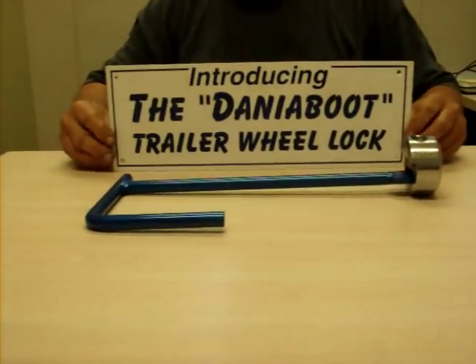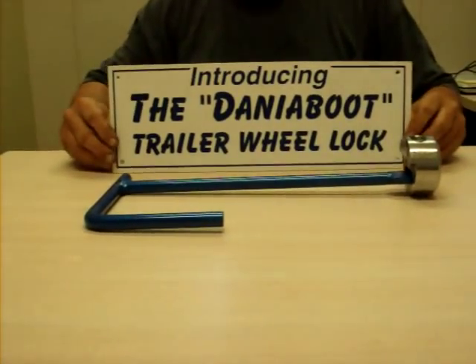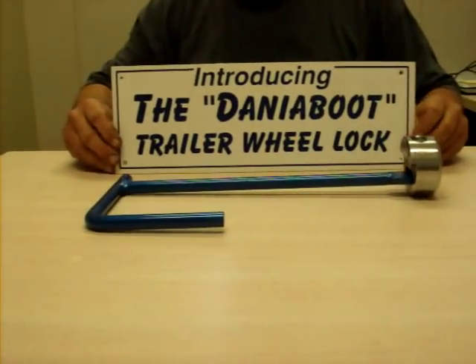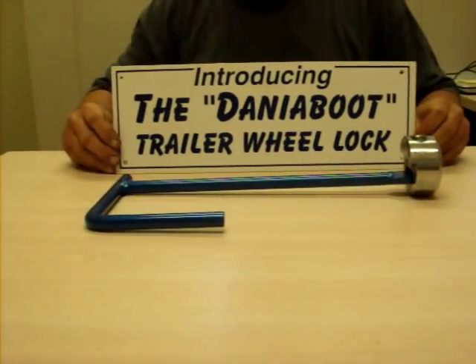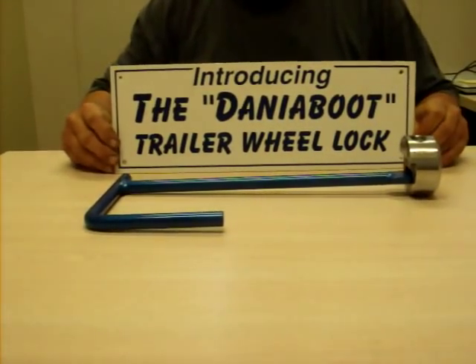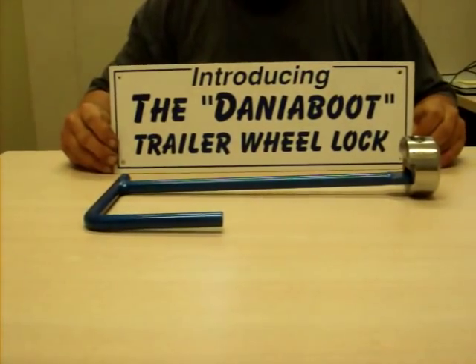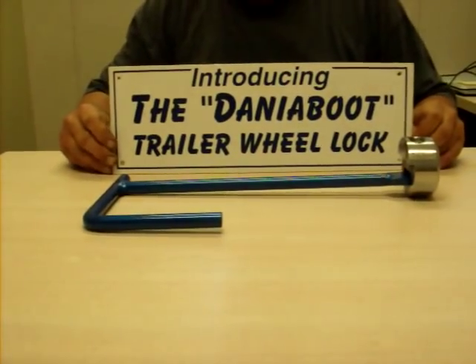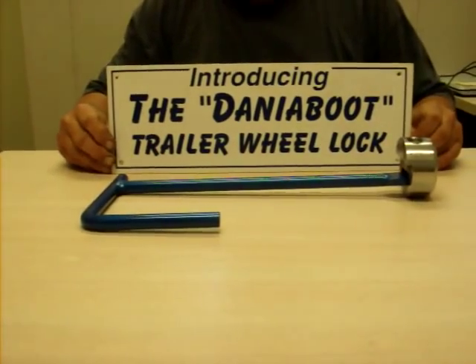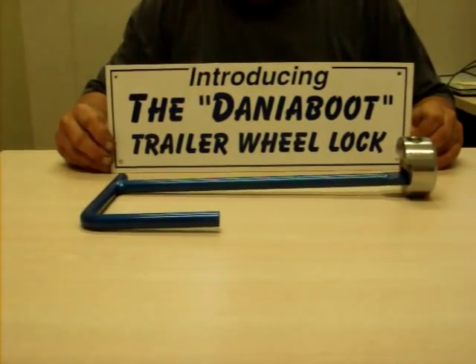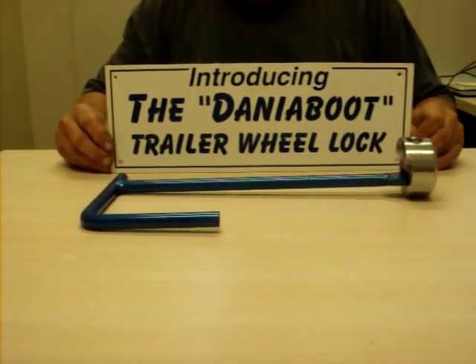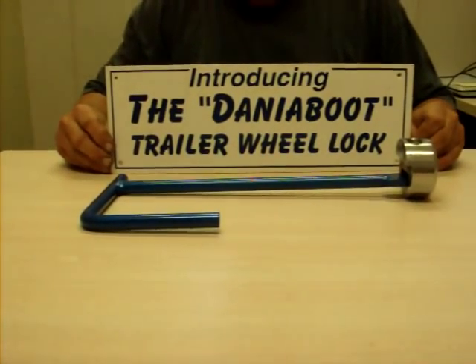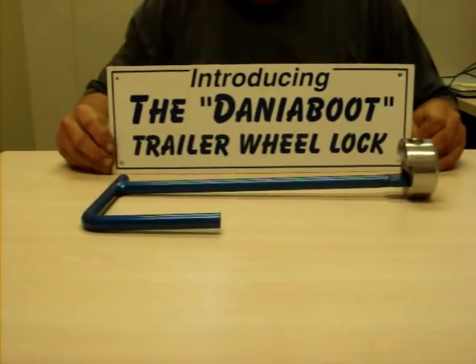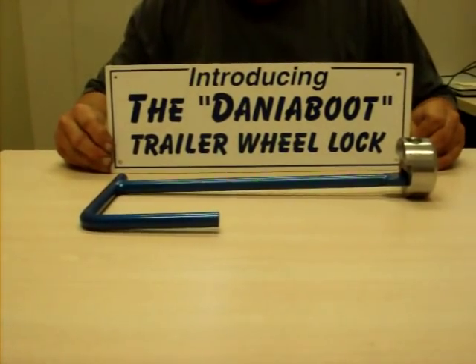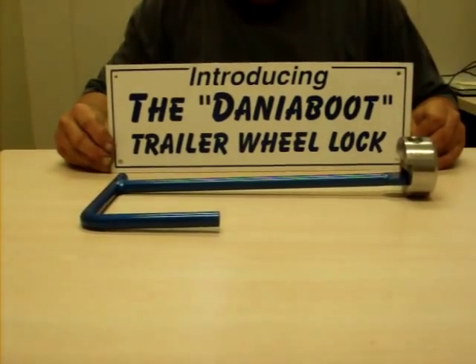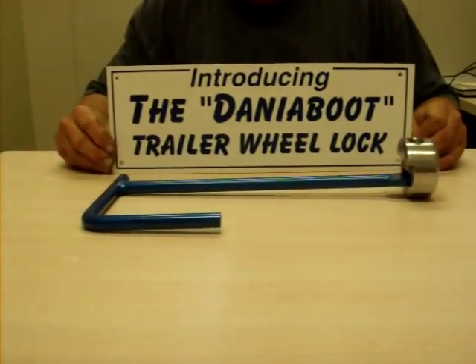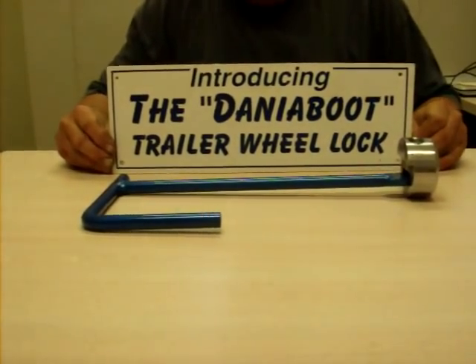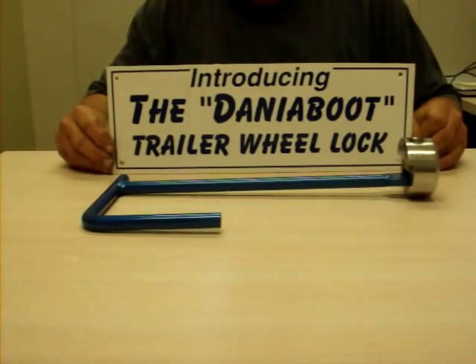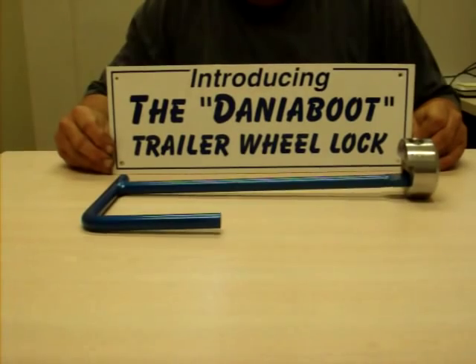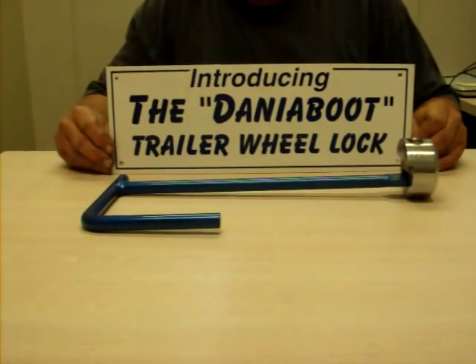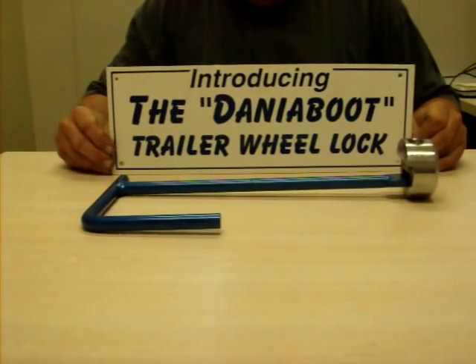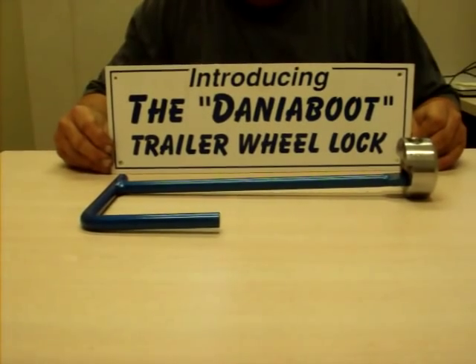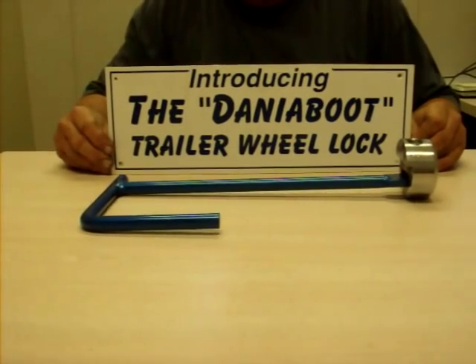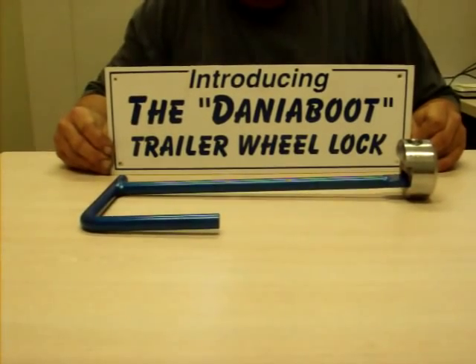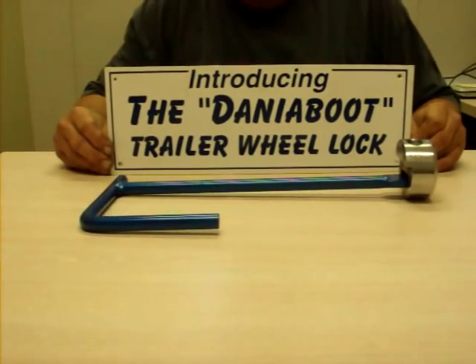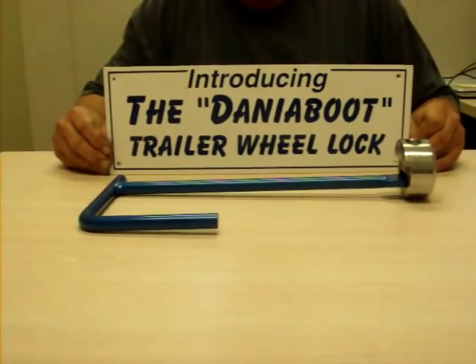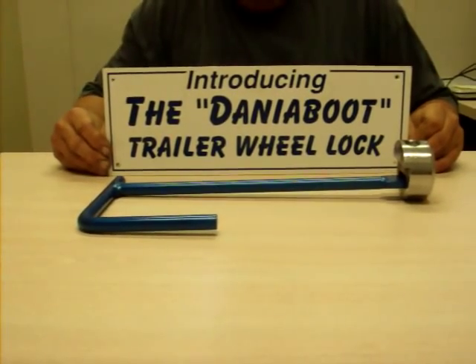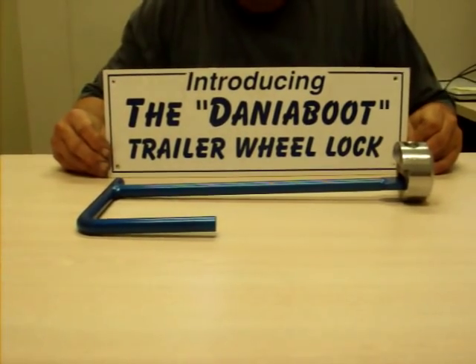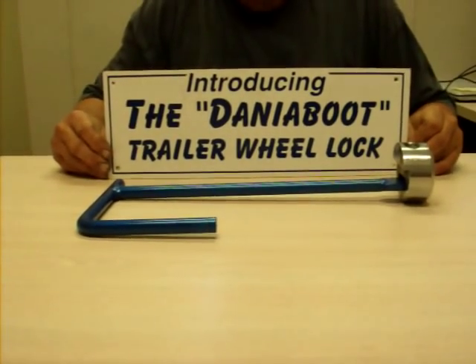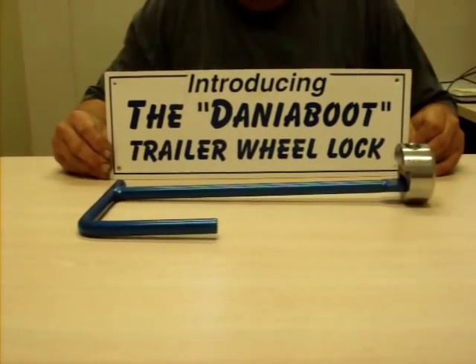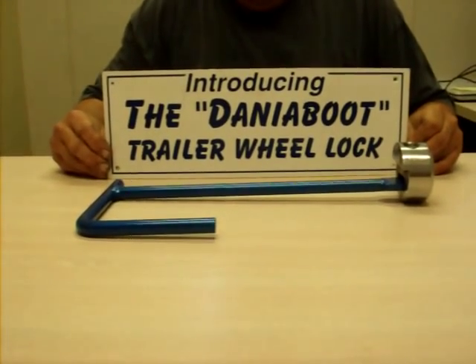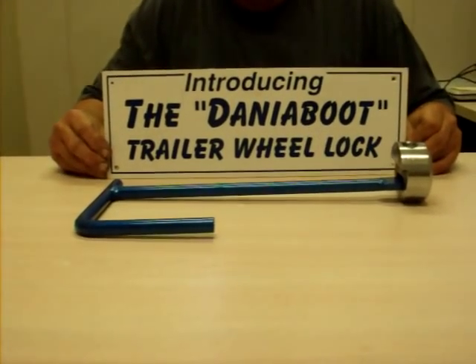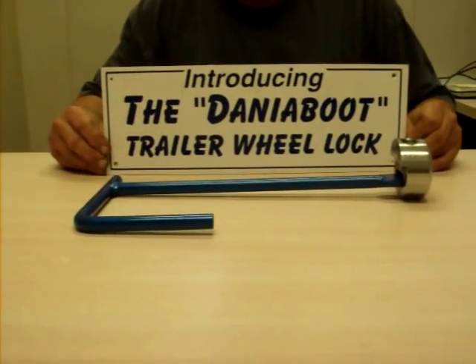Go to our website, zeldaniaboot.com. Check us out.